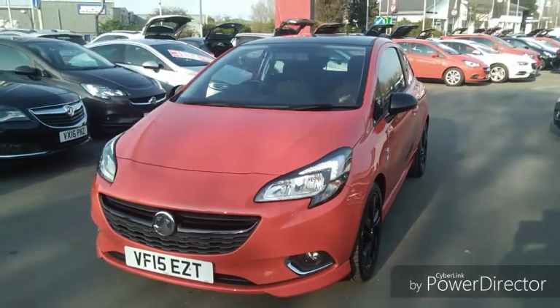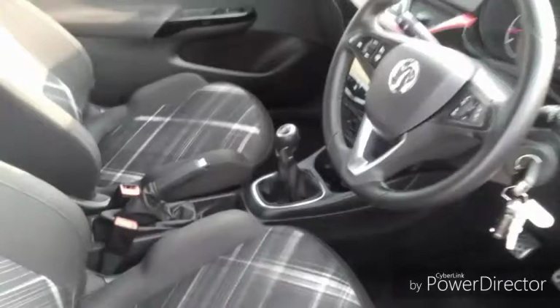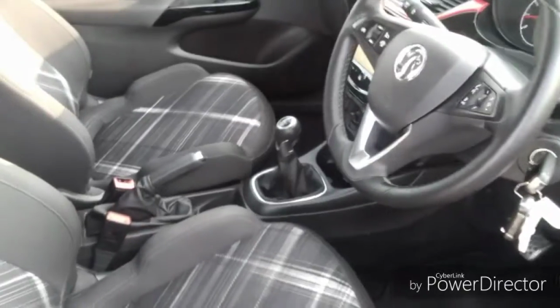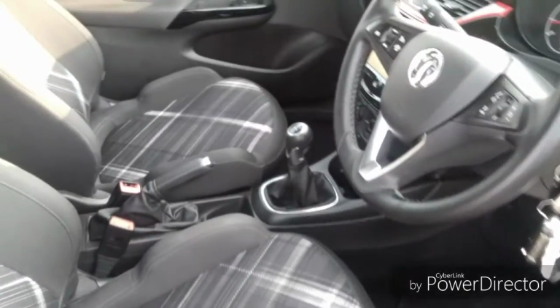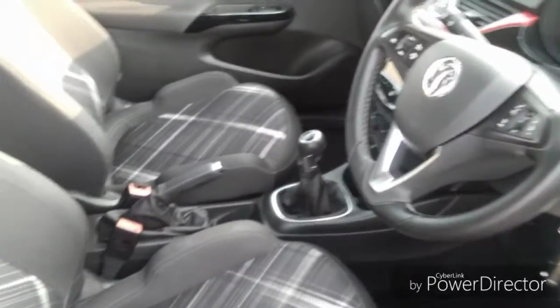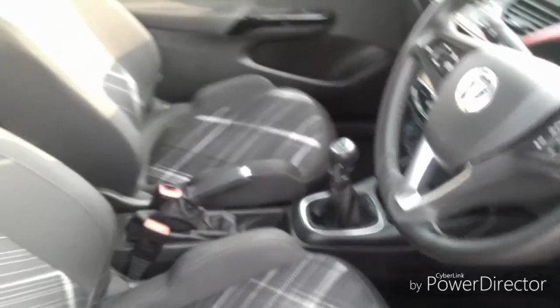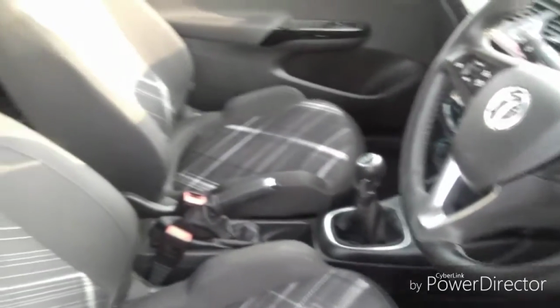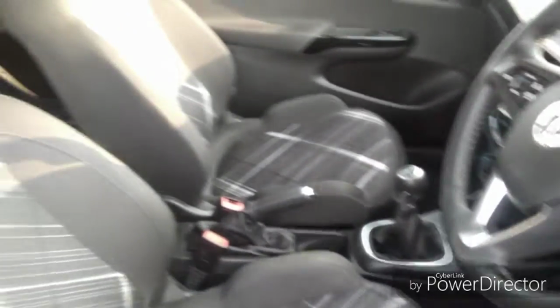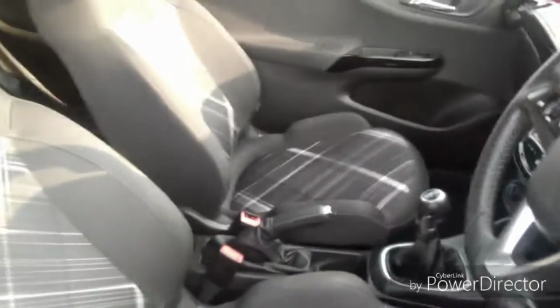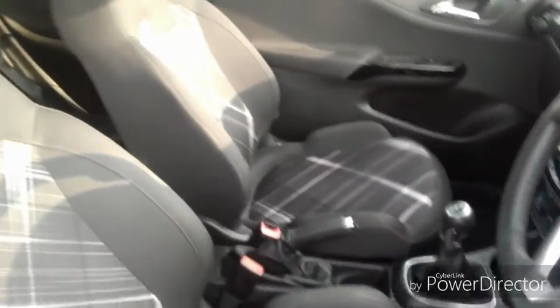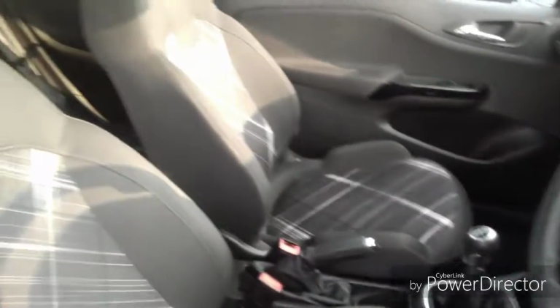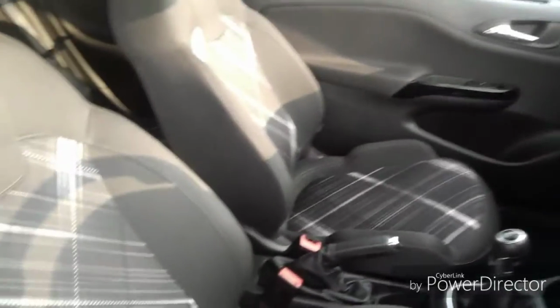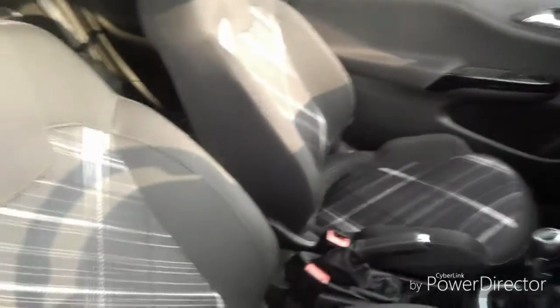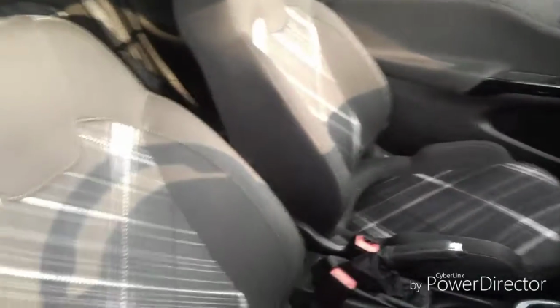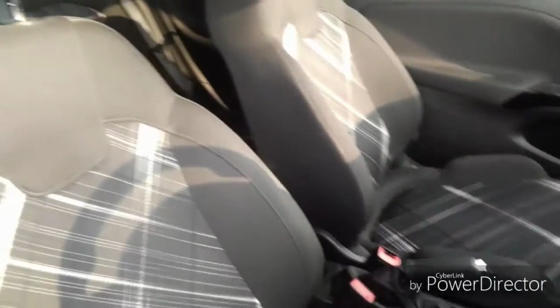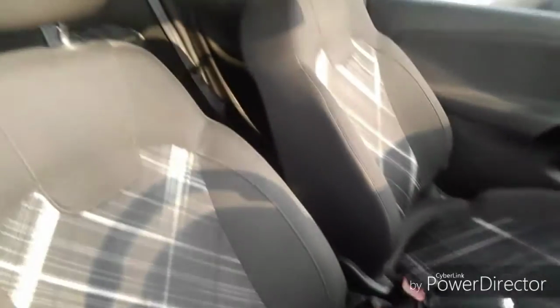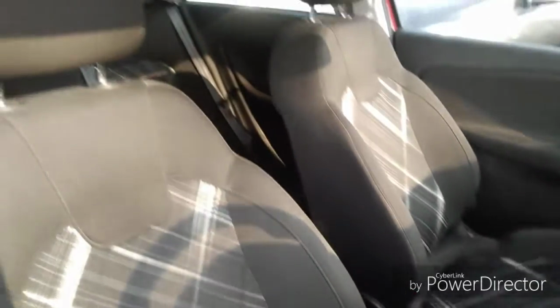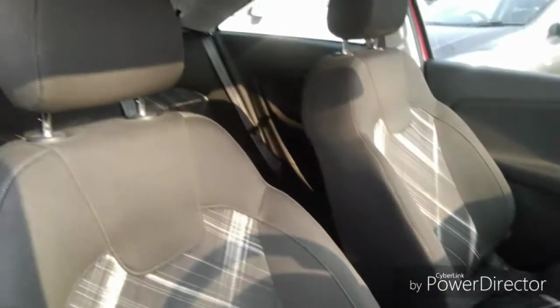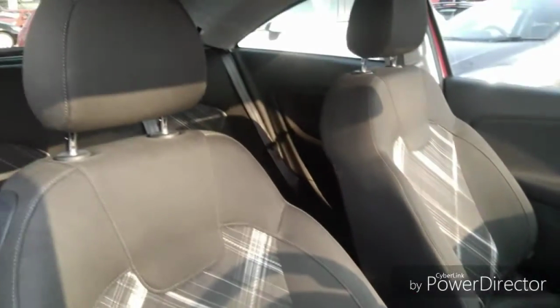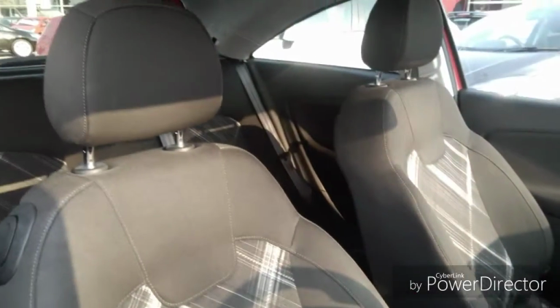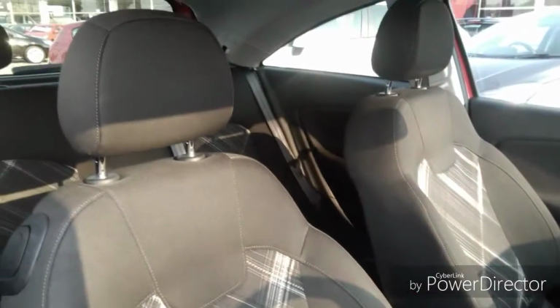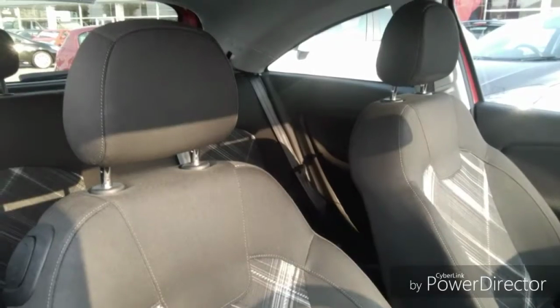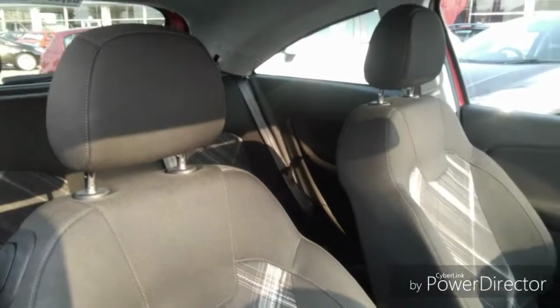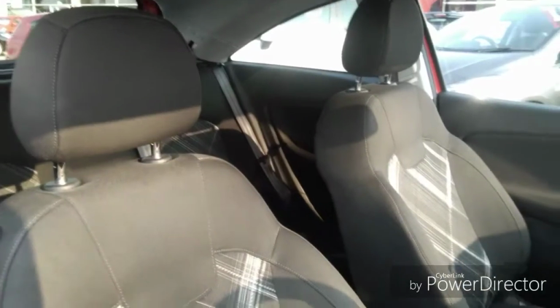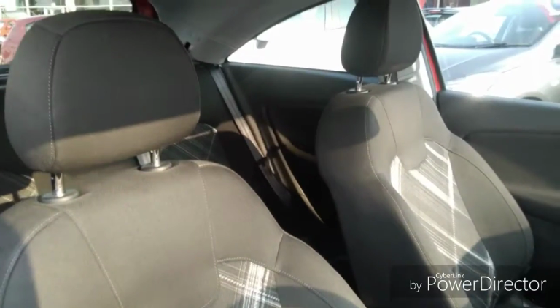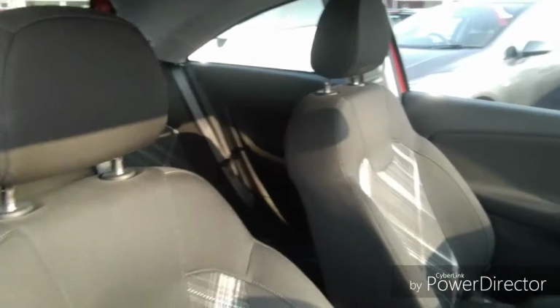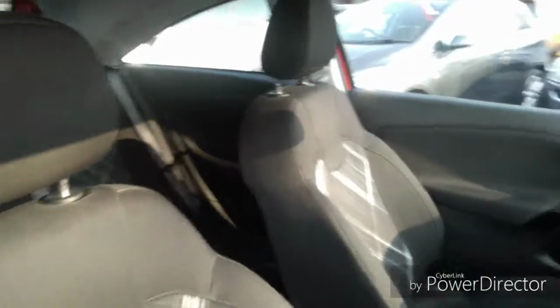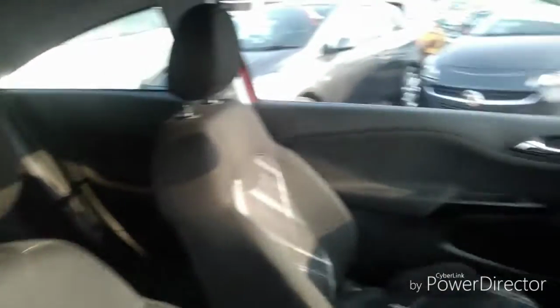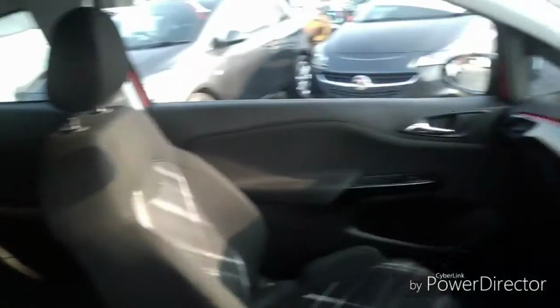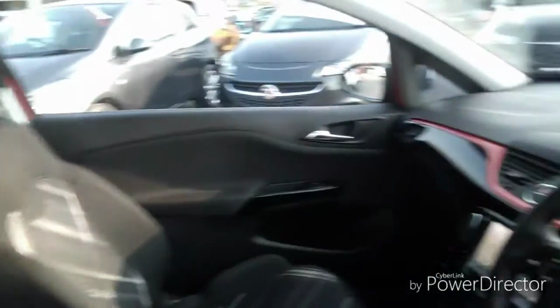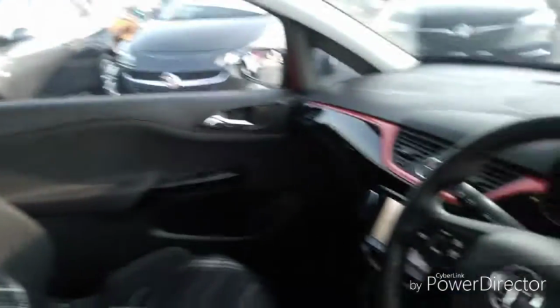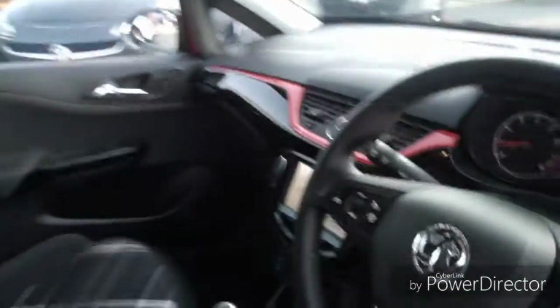Moving into the car, you'll notice there's grey cloth seats with adjustable headrests for both the driver and the passenger.